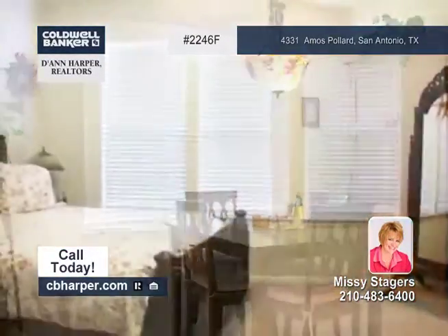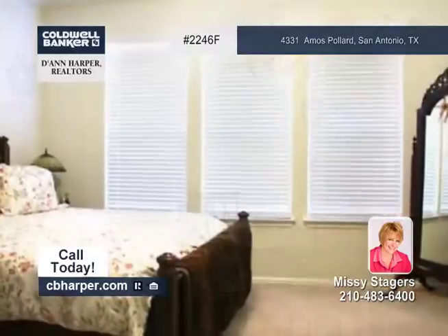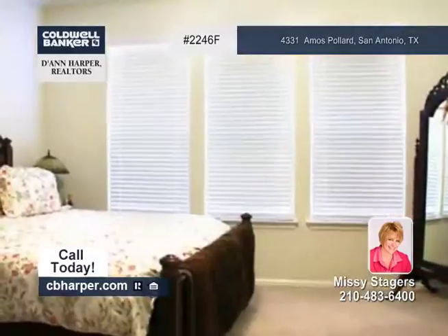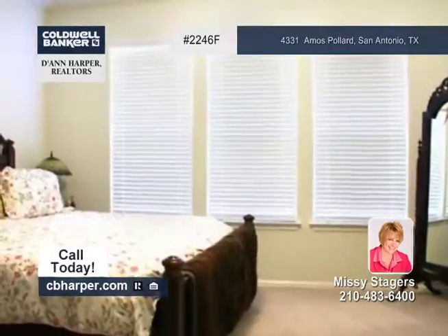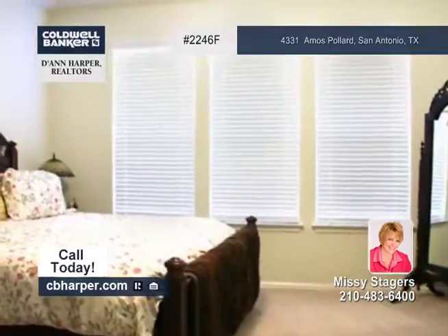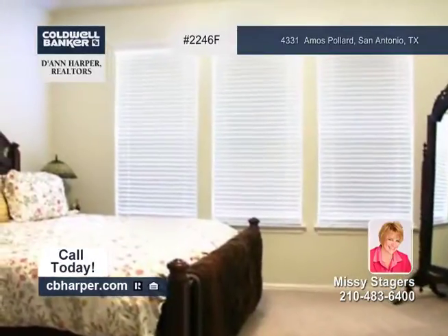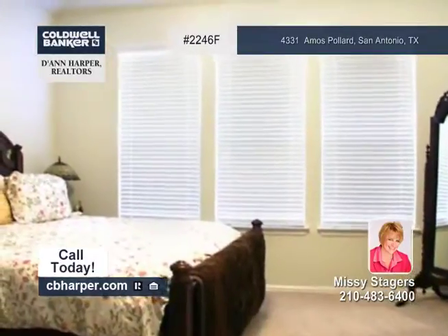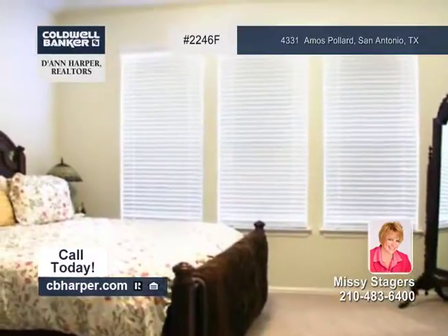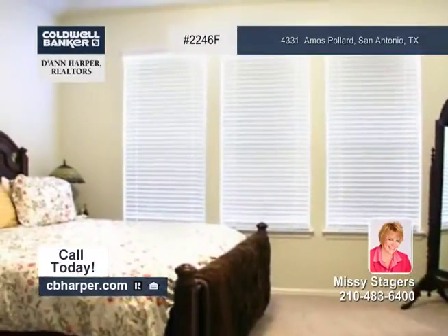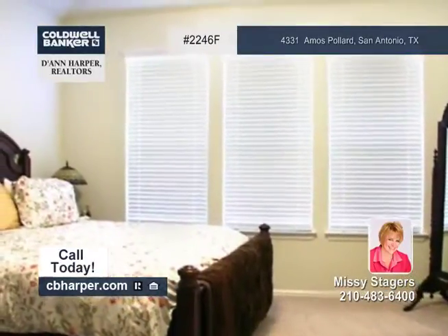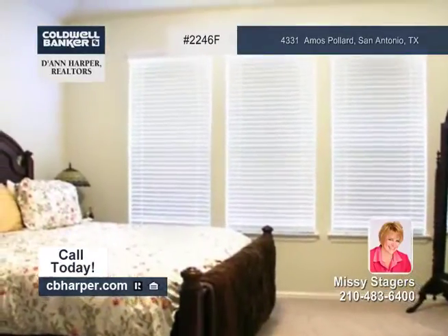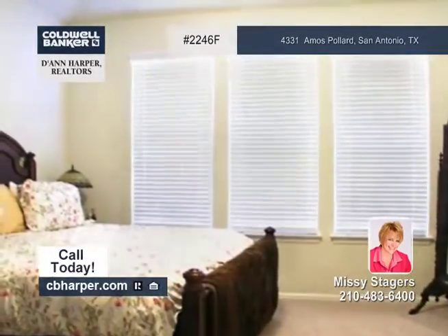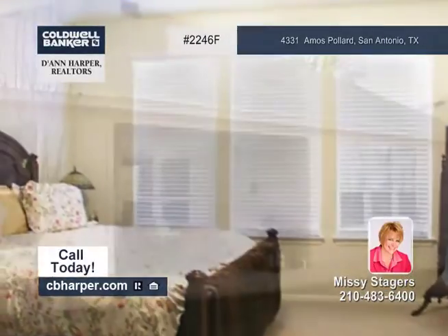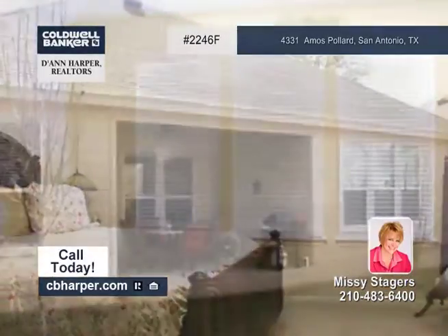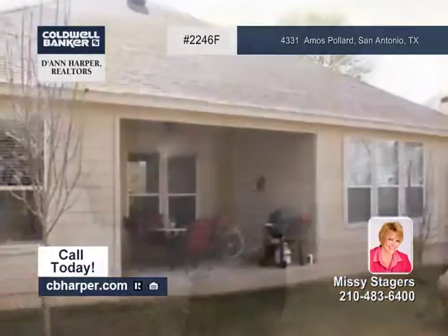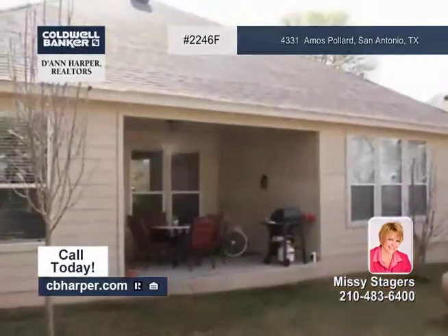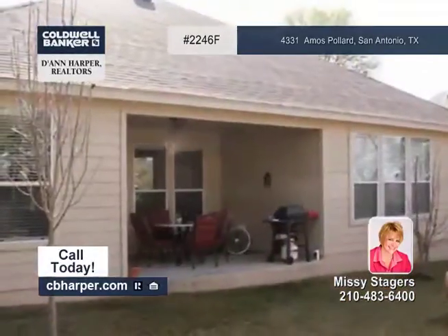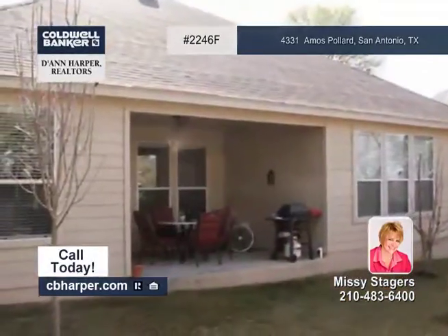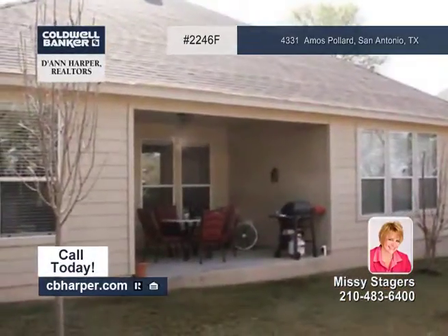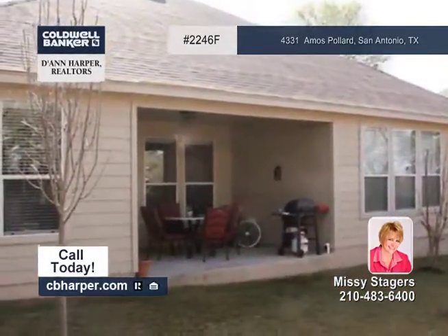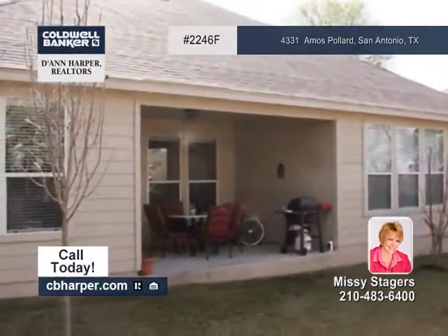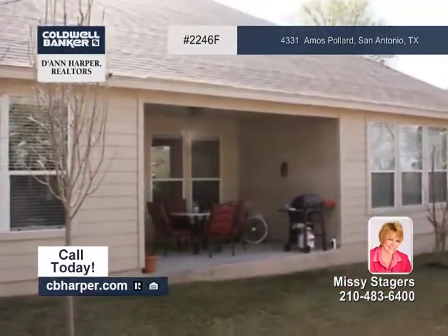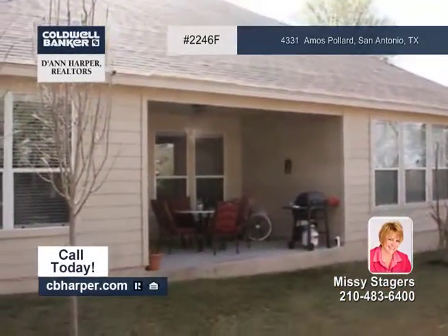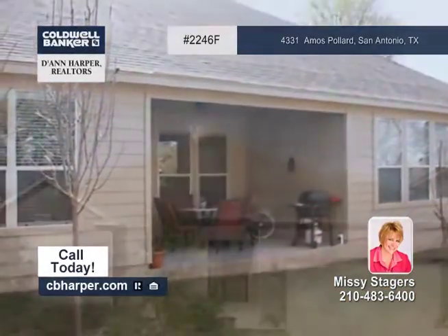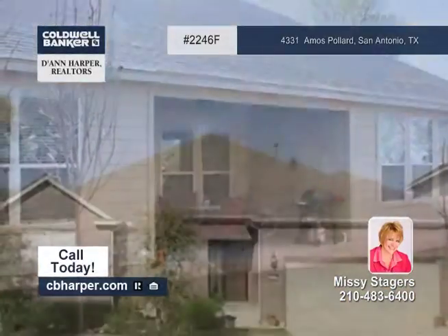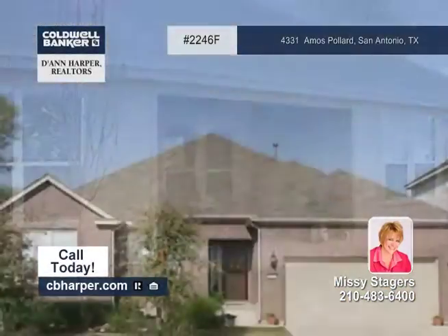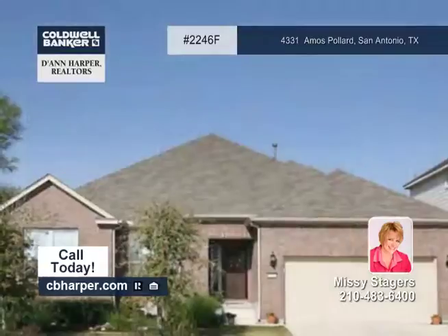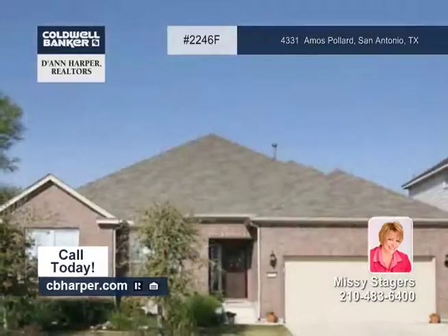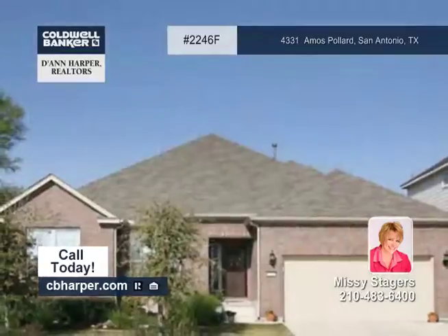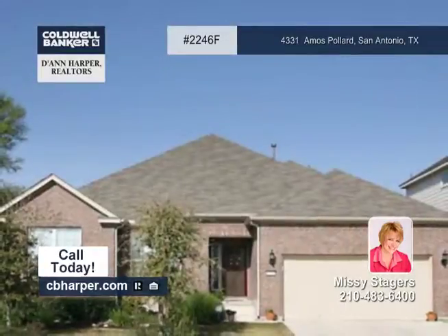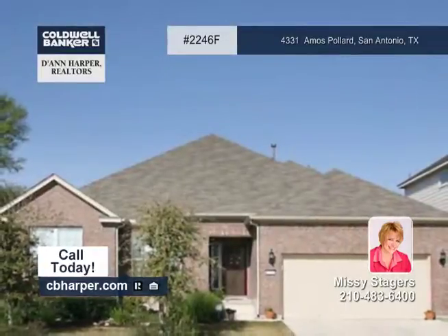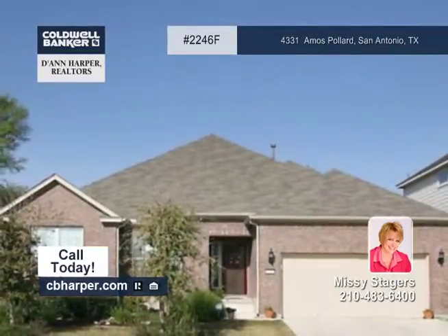Also, the owner's retreat has a nice walk-in closet. This home is convenient to shopping, theme parks, highways and more.